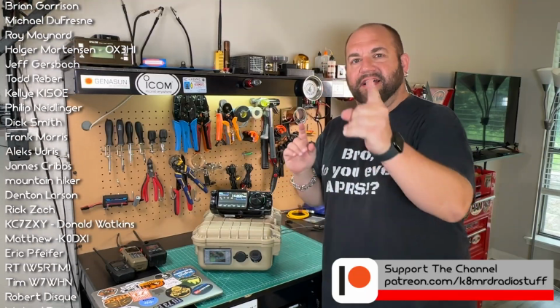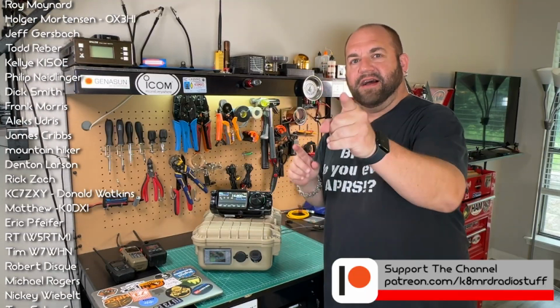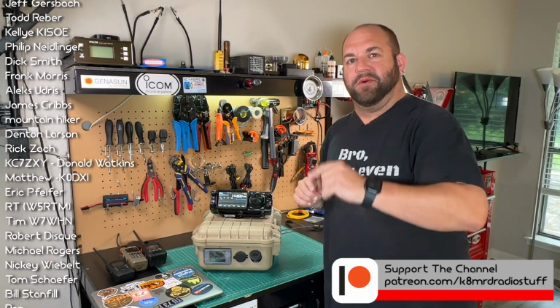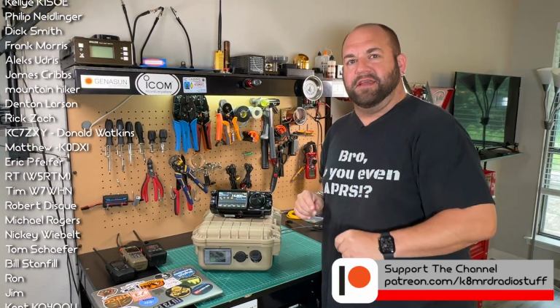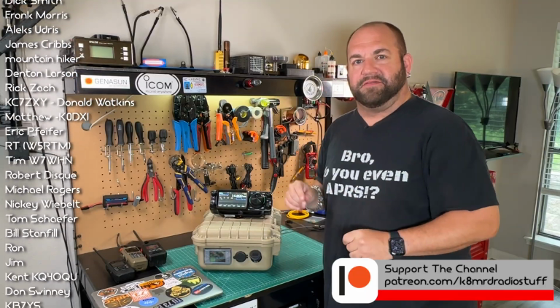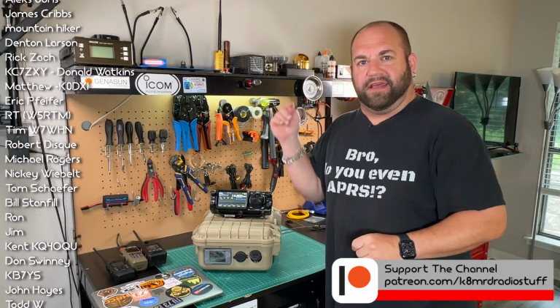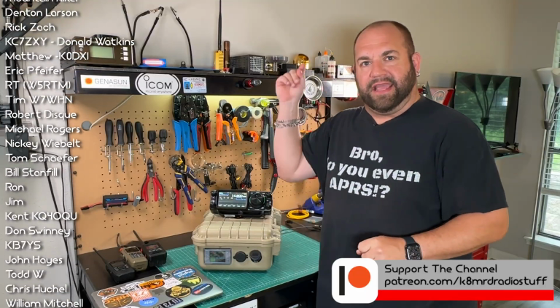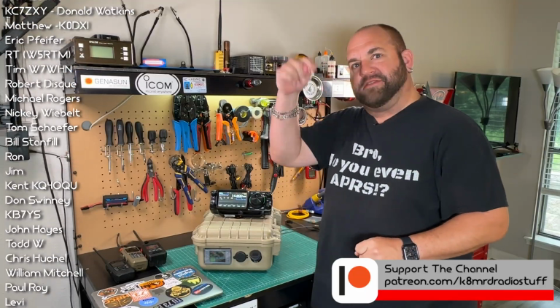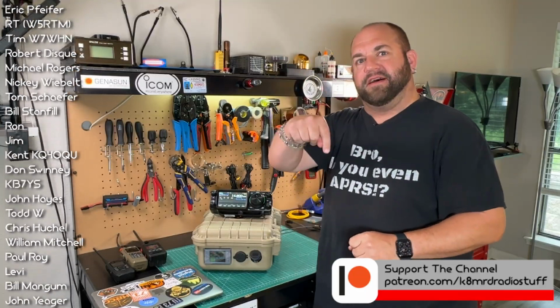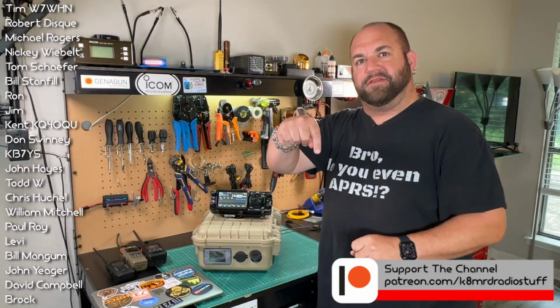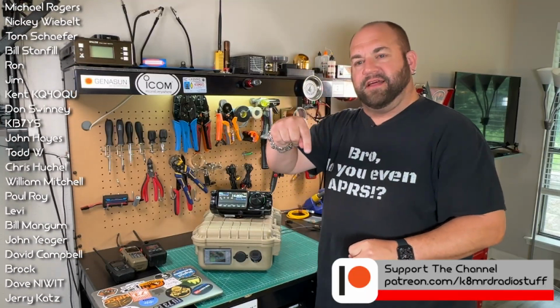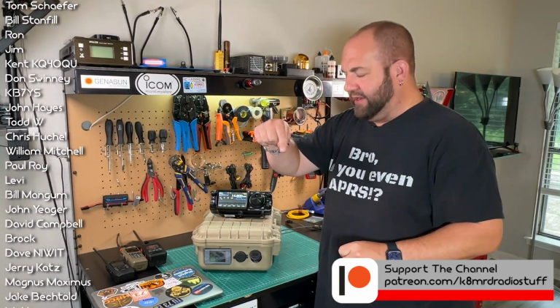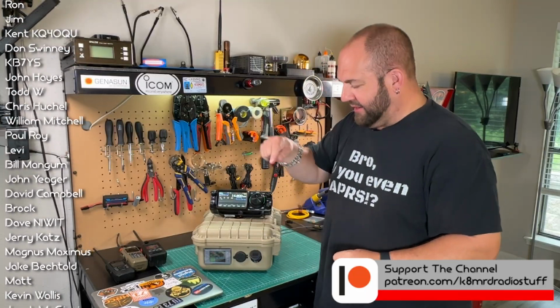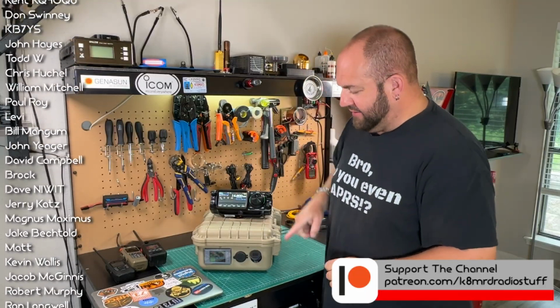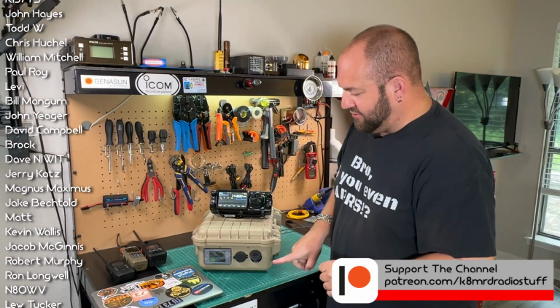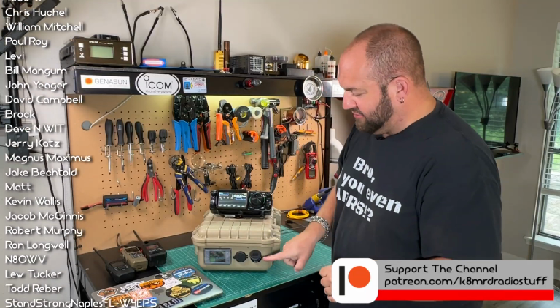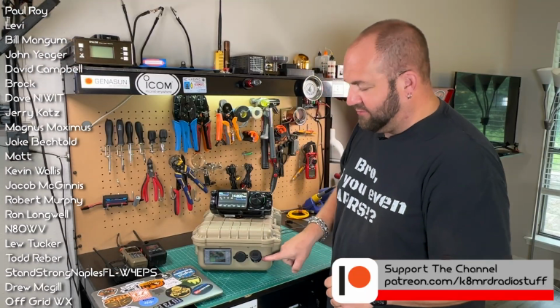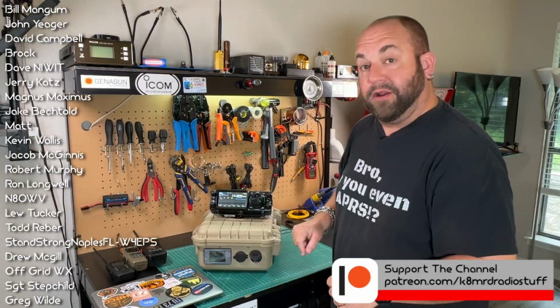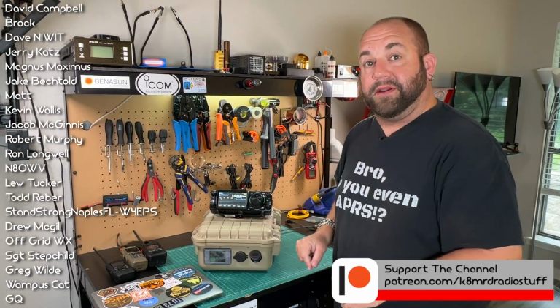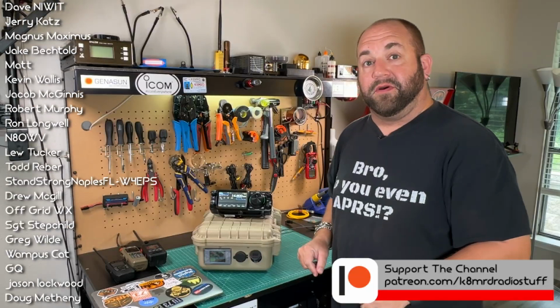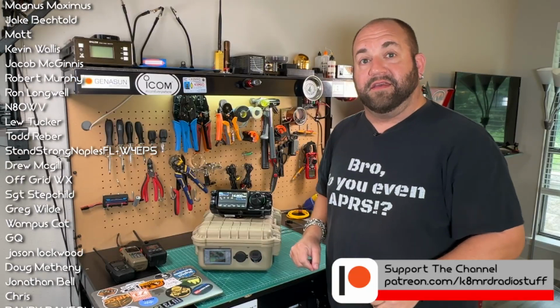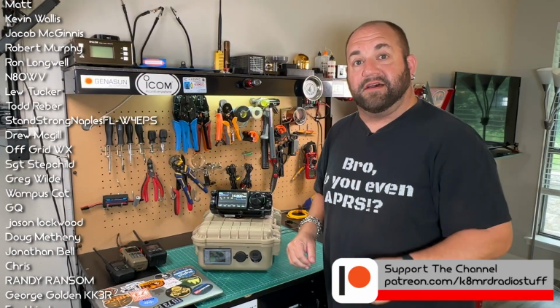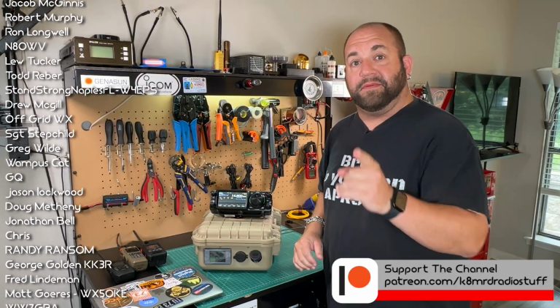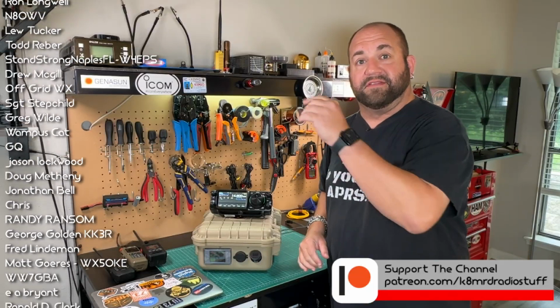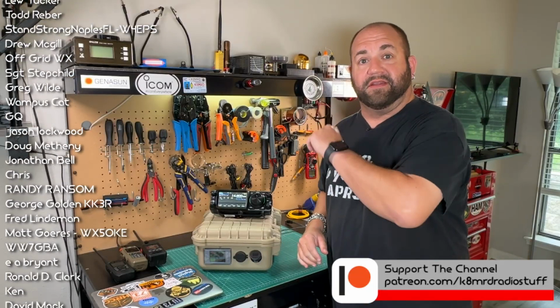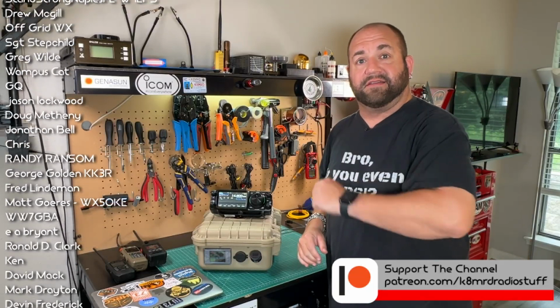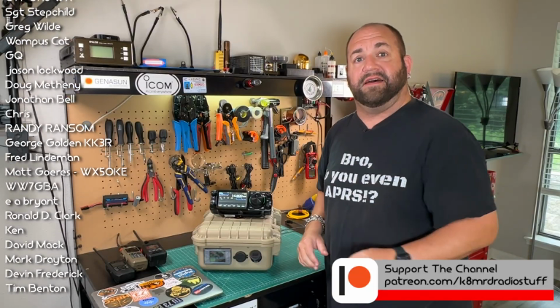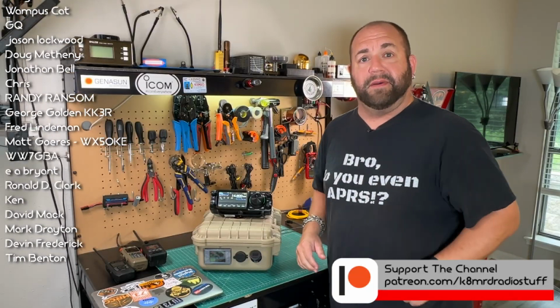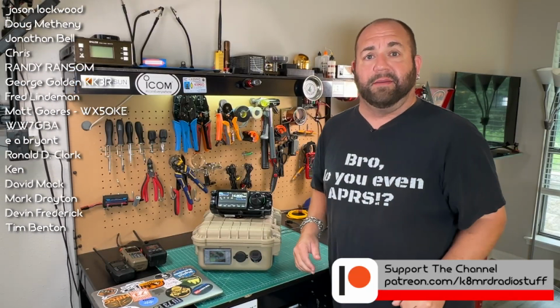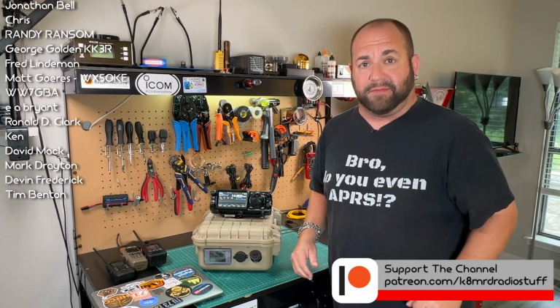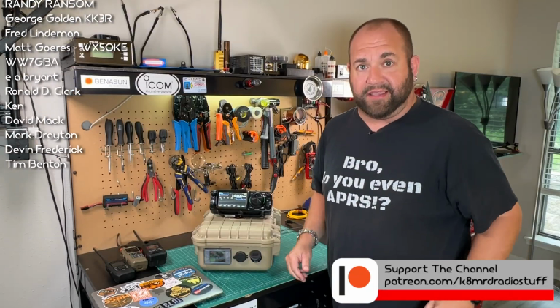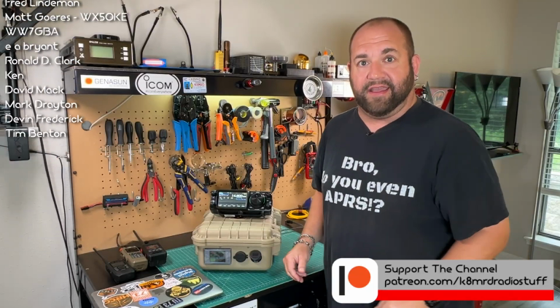I will leave an Amazon affiliate link in the description if you want to pick one of these up. Until next time, my name is Mike Cade.